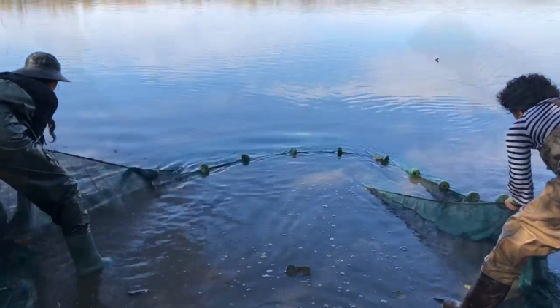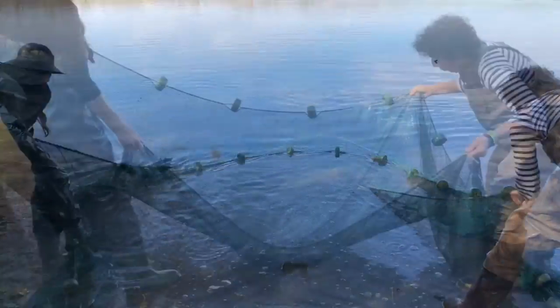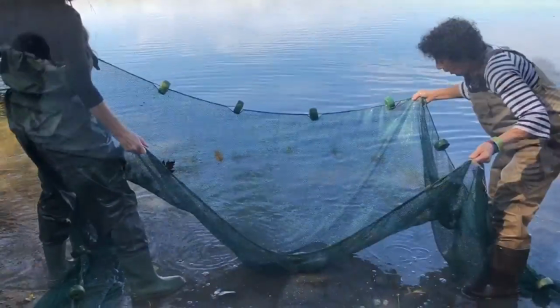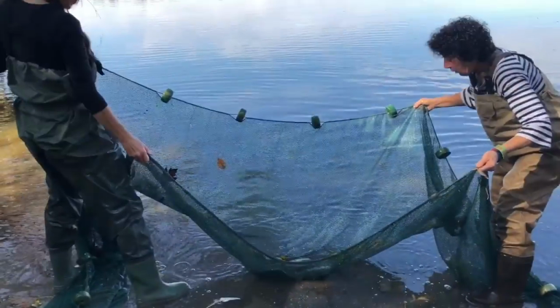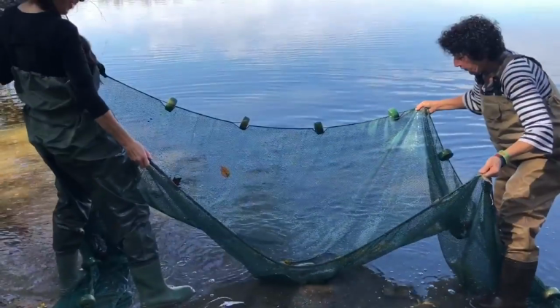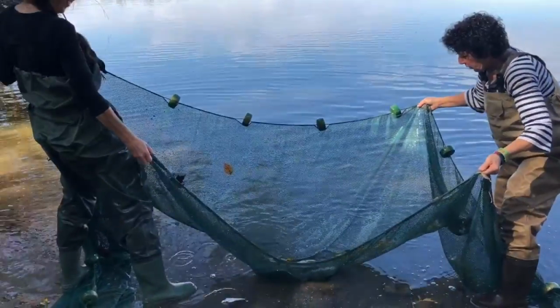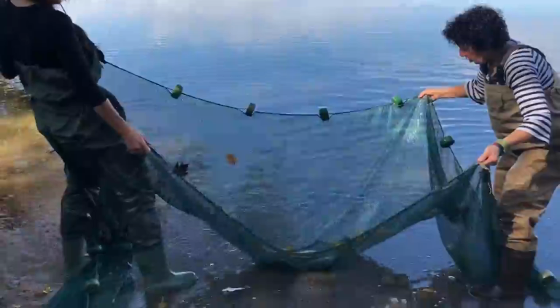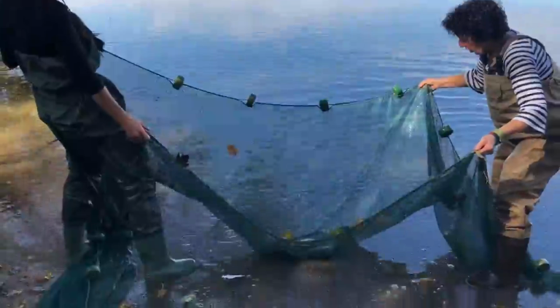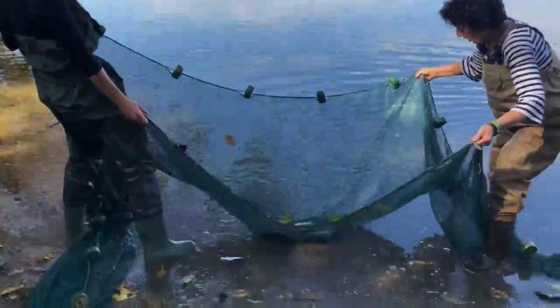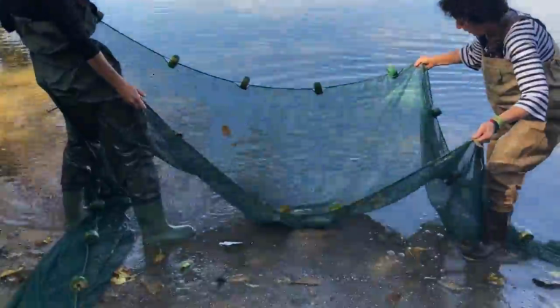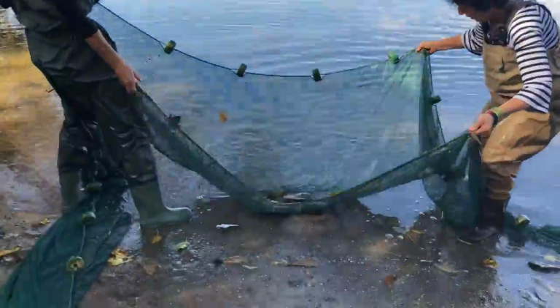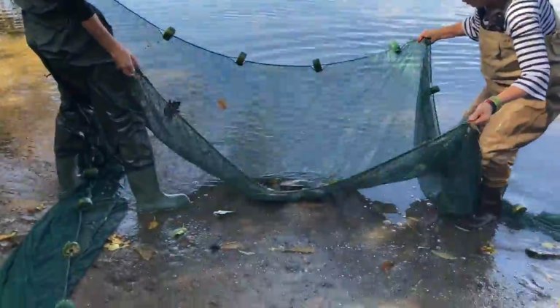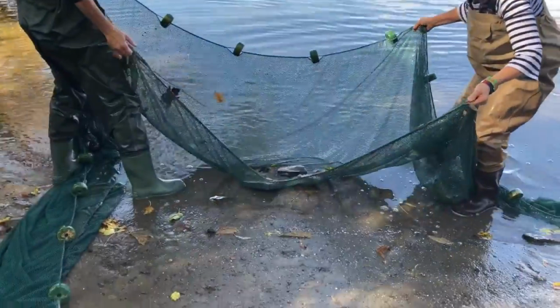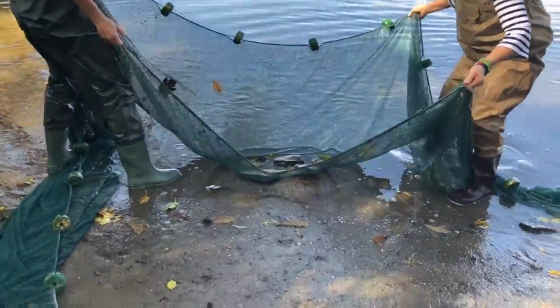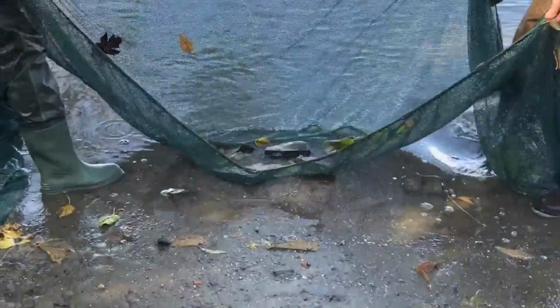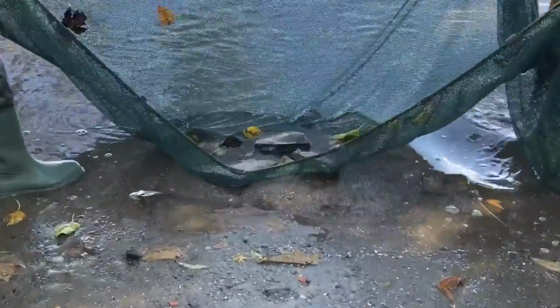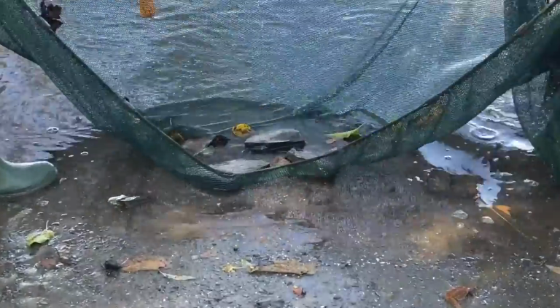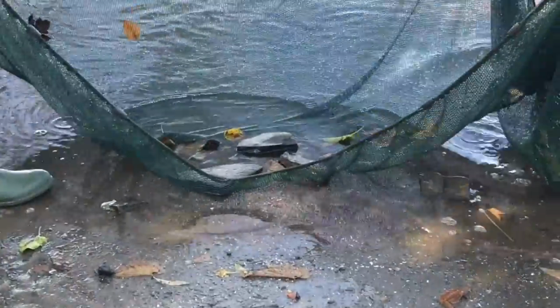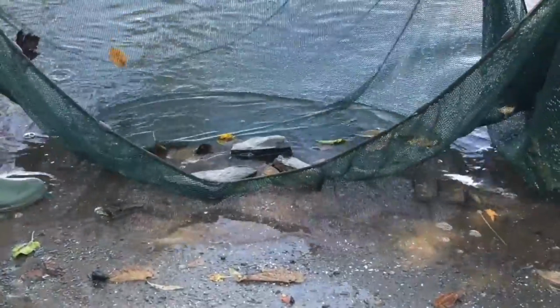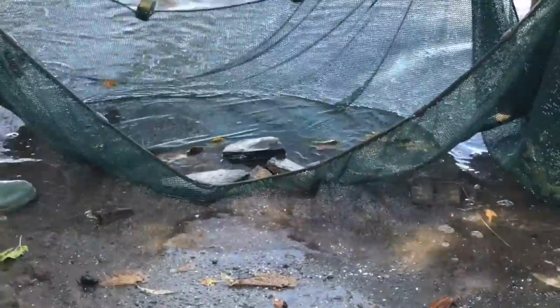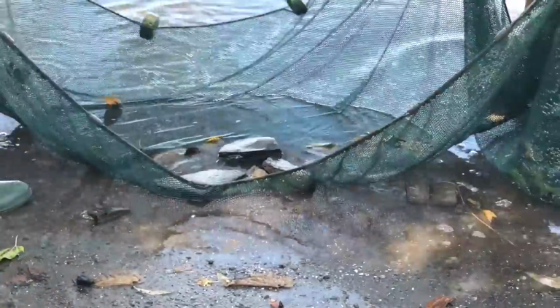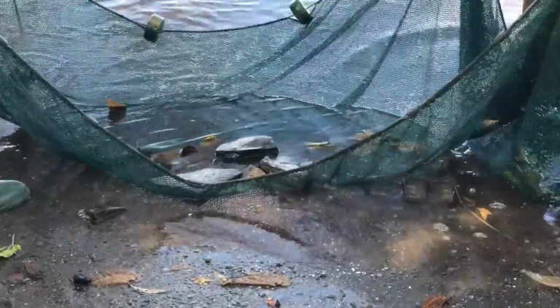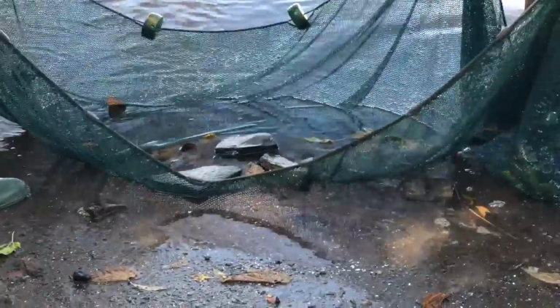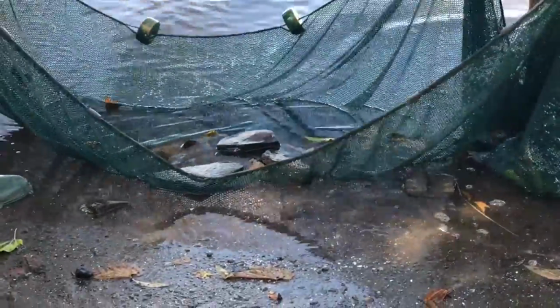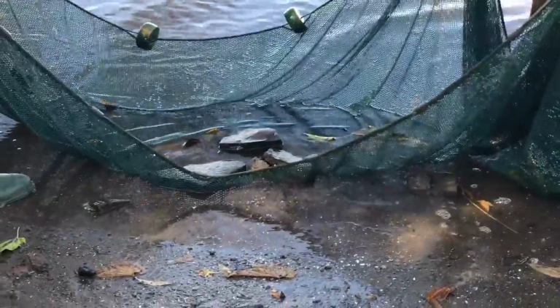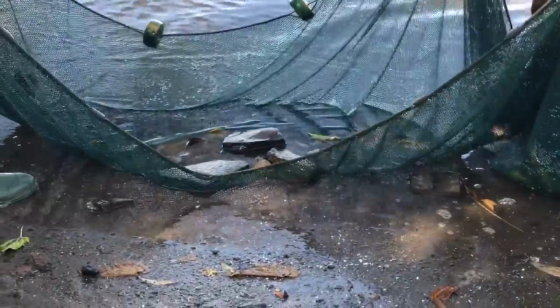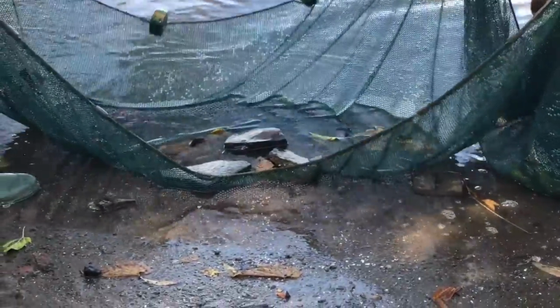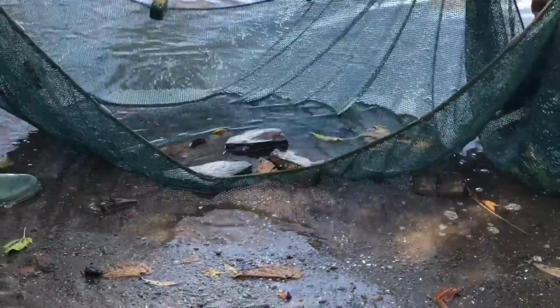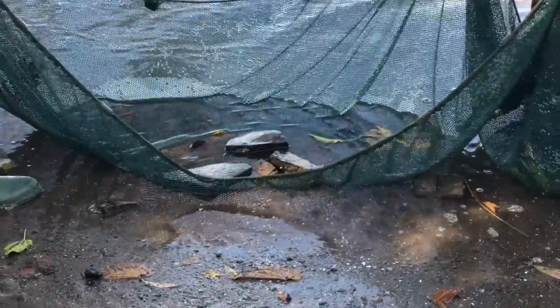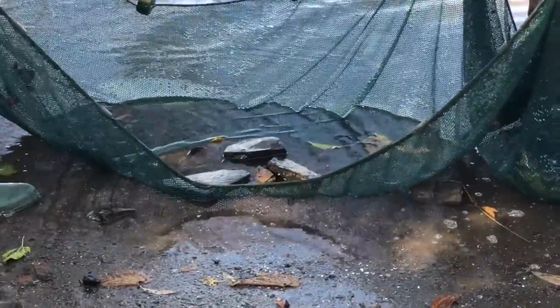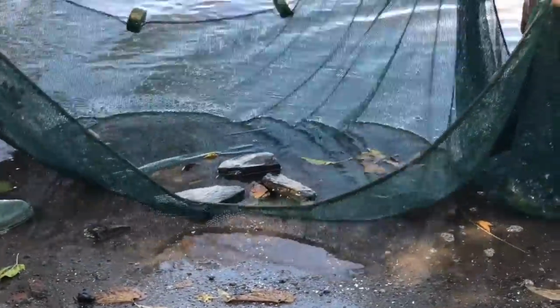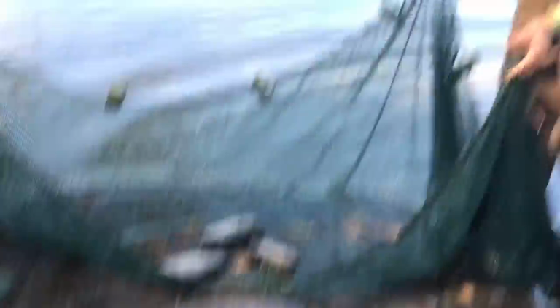Rock fish — a well known species in the Hudson River.